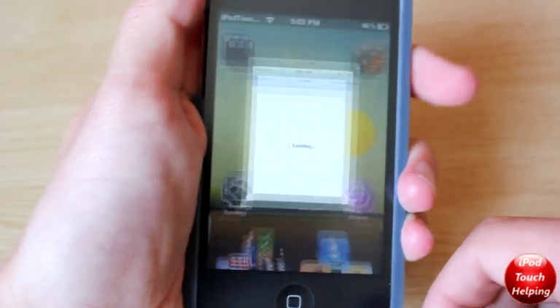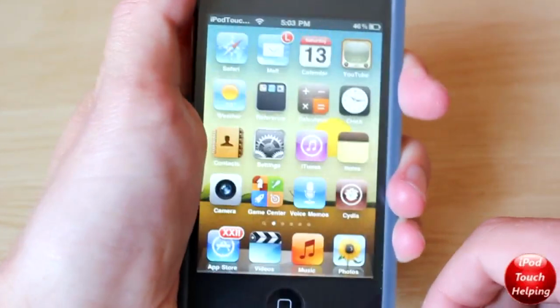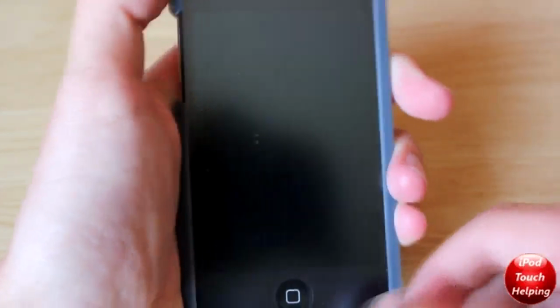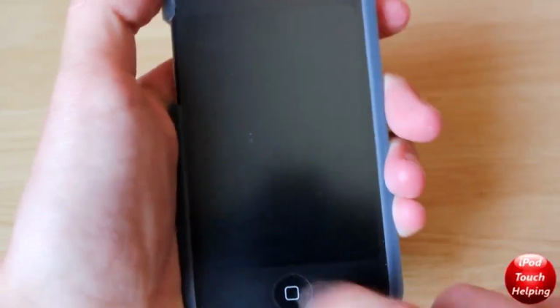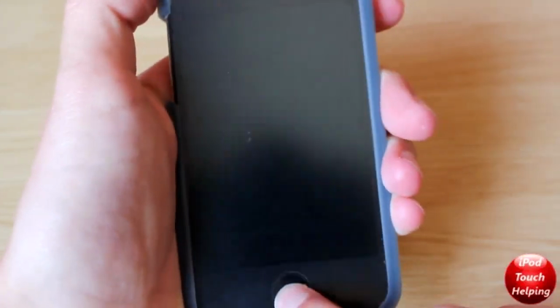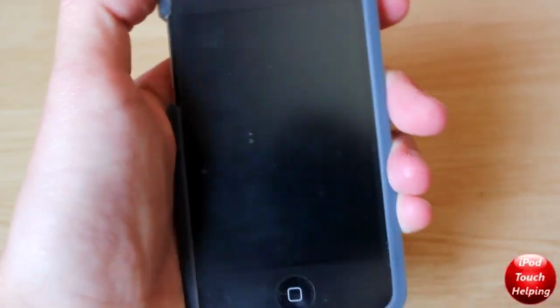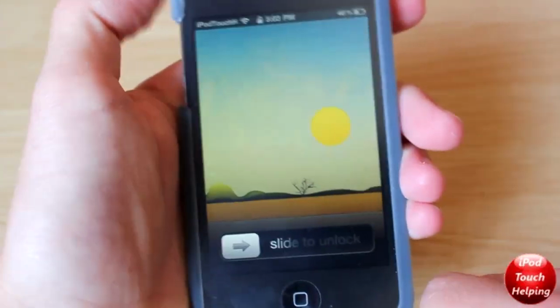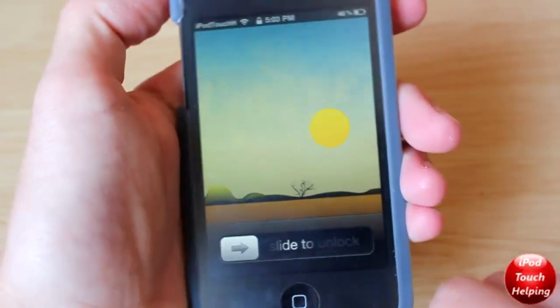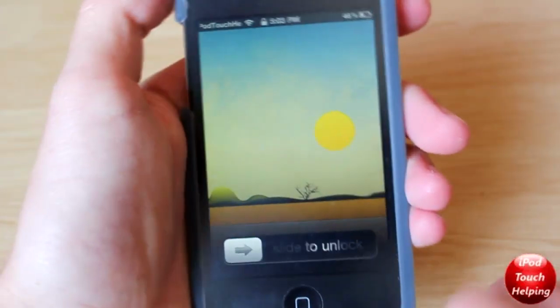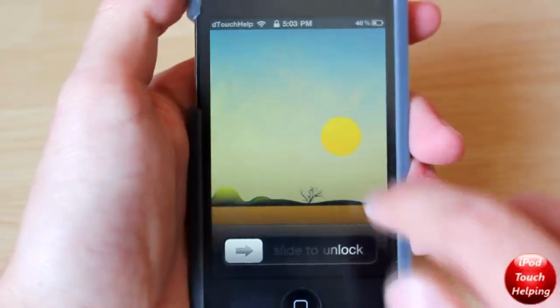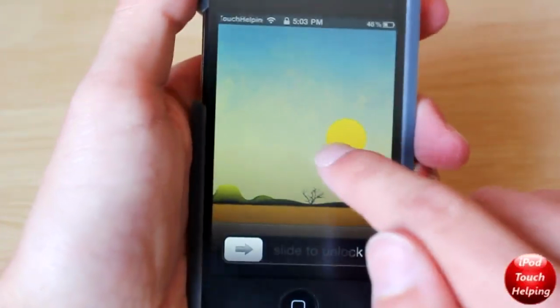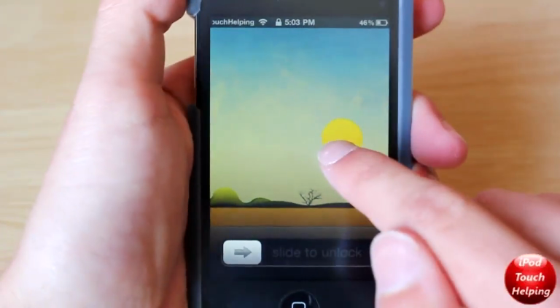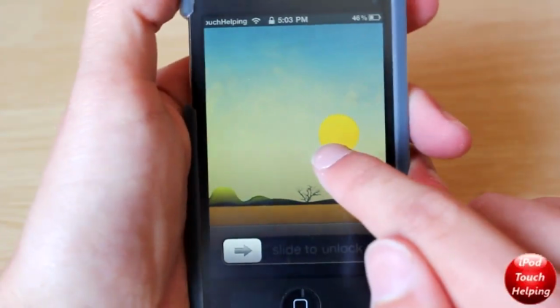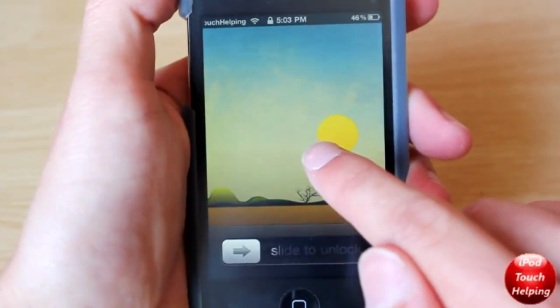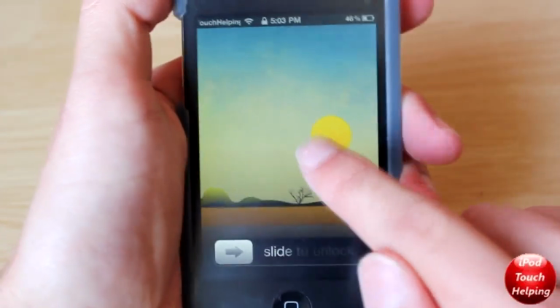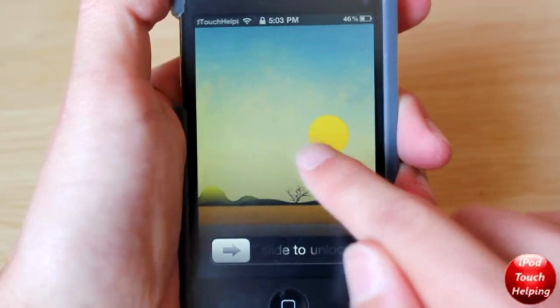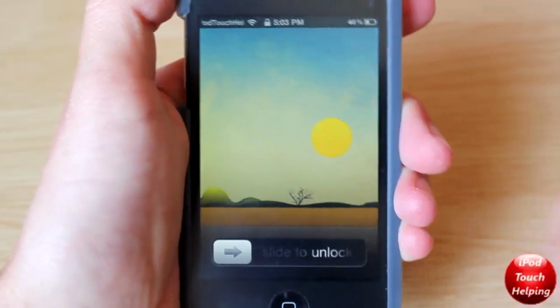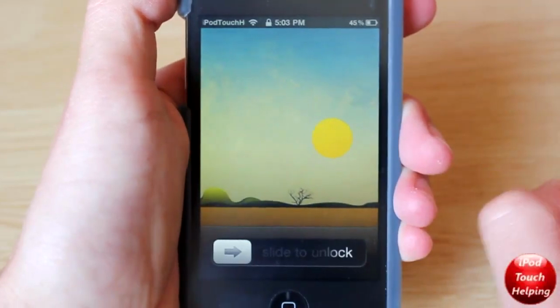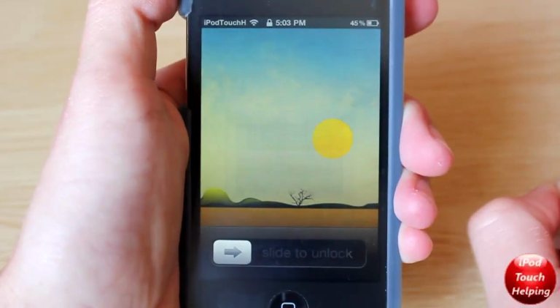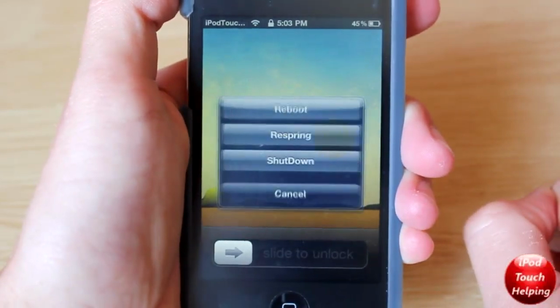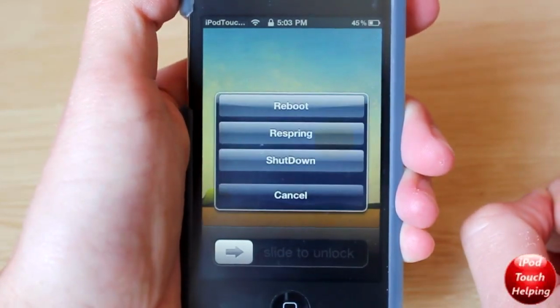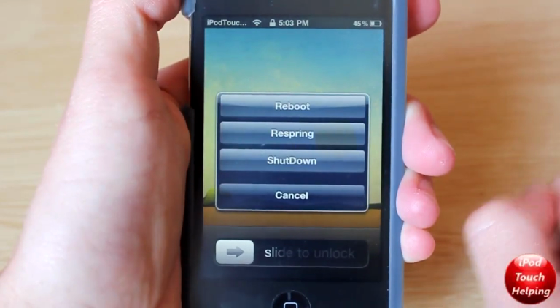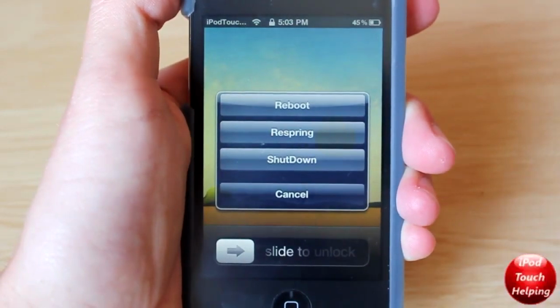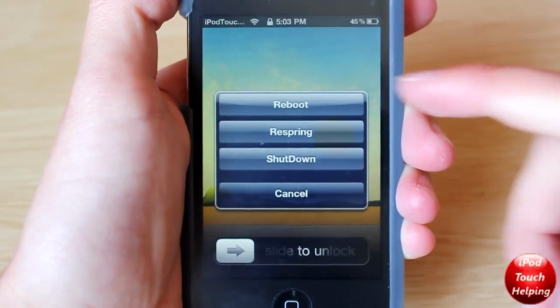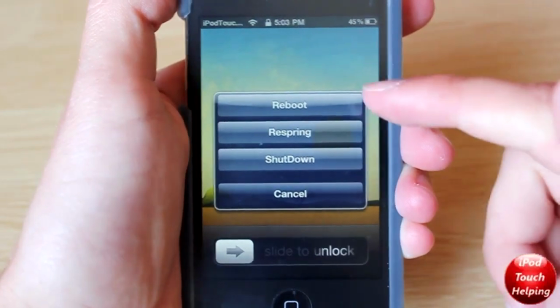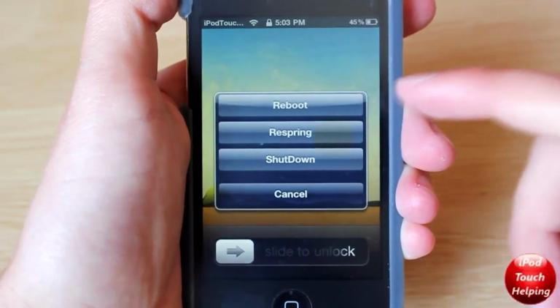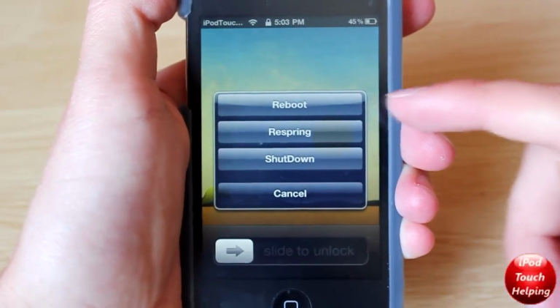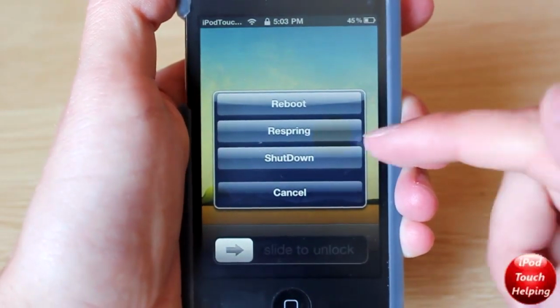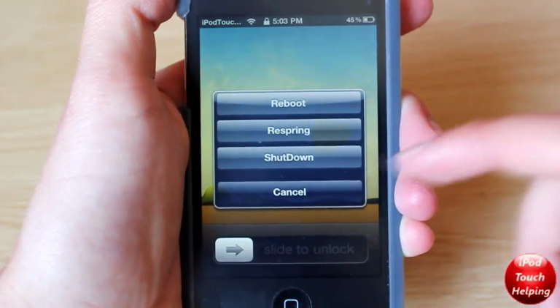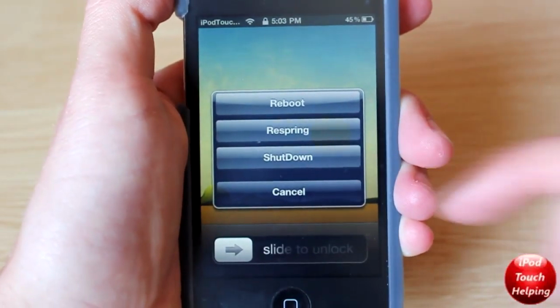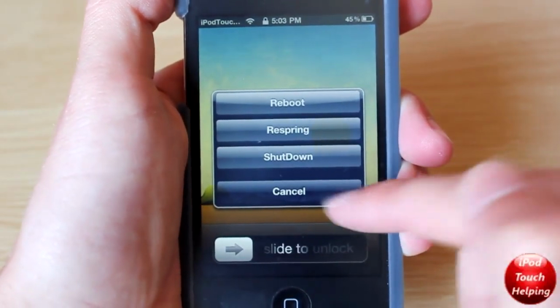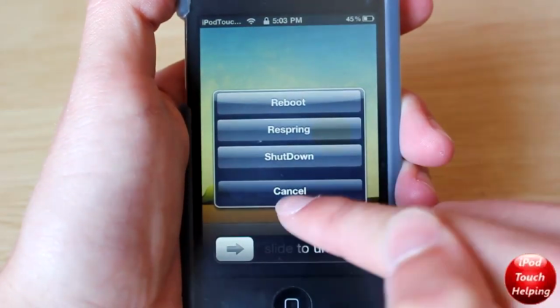And I'll show you guys my other gesture. Tap it three times, and then here we have reboot, respring, and shut down.